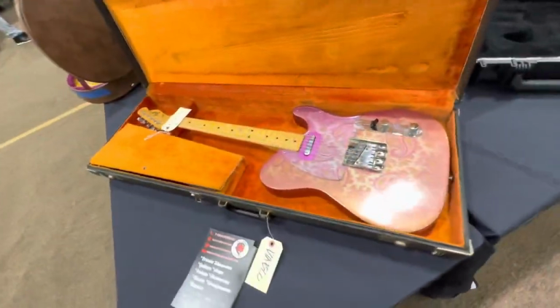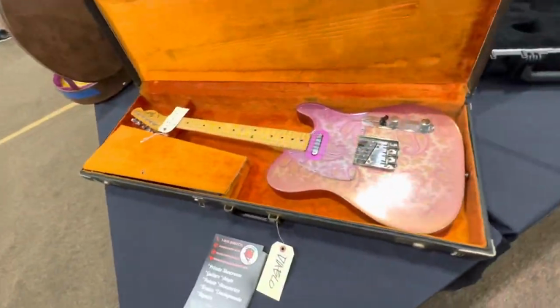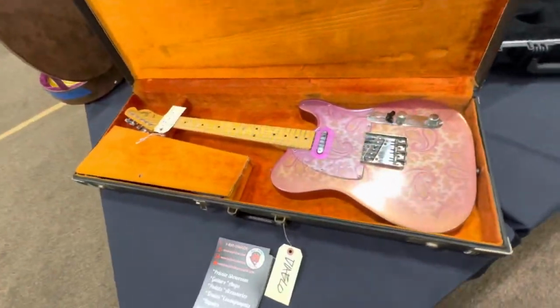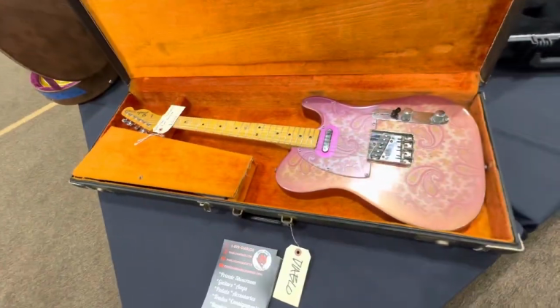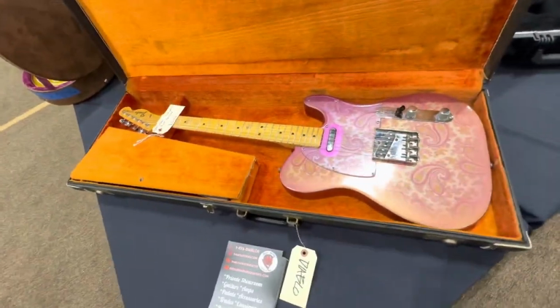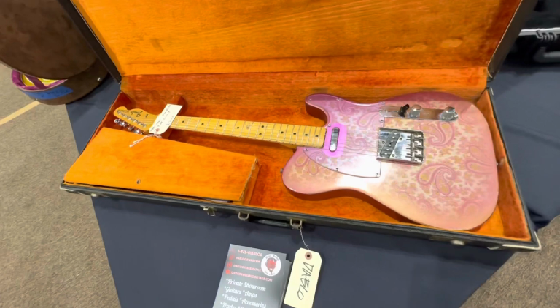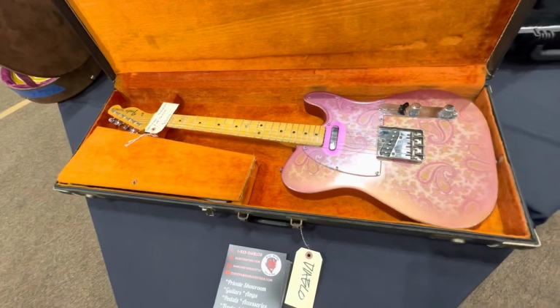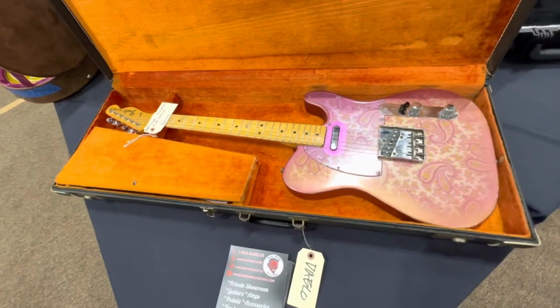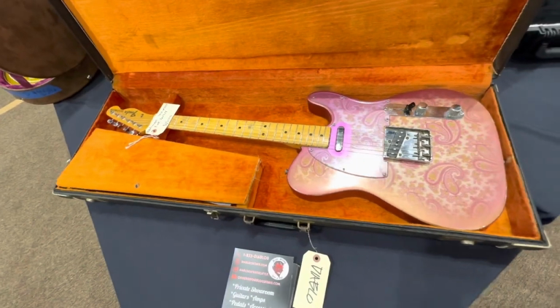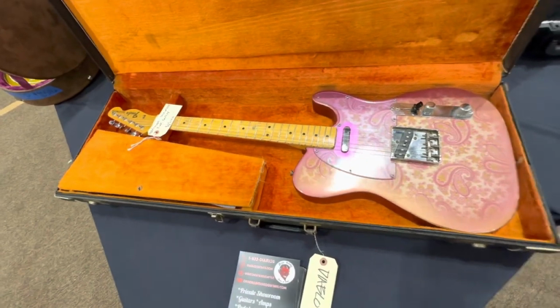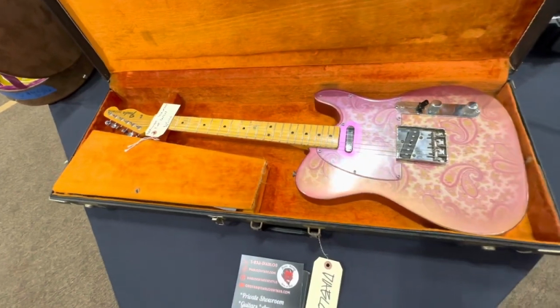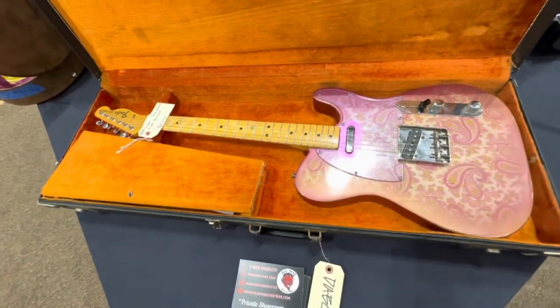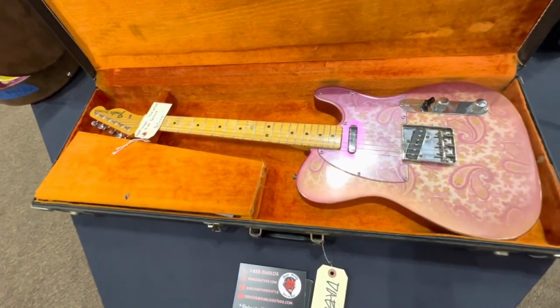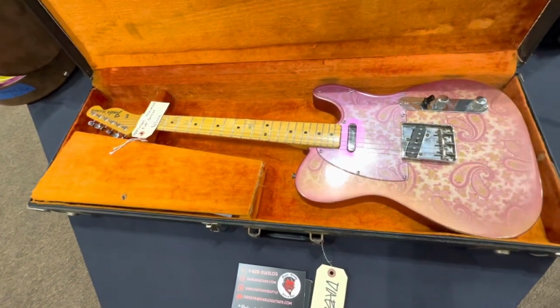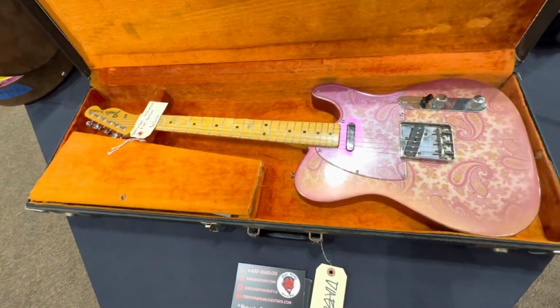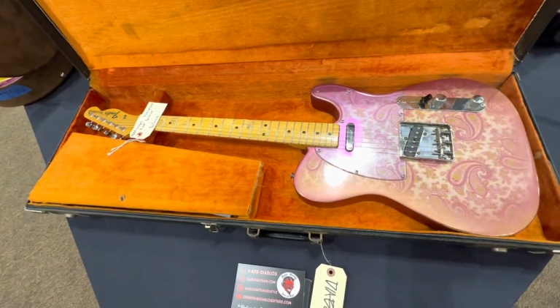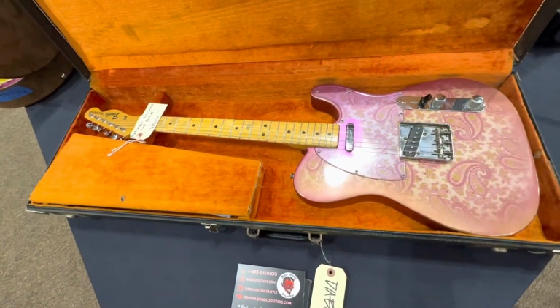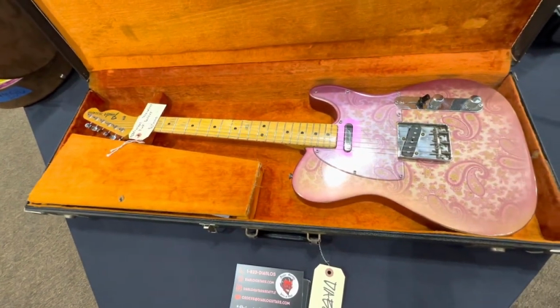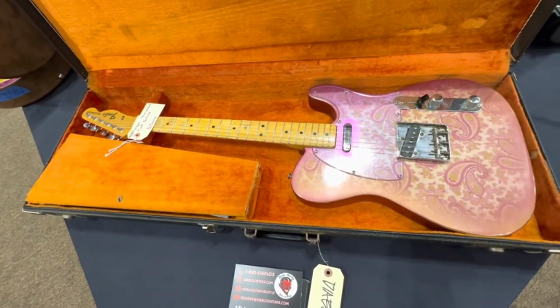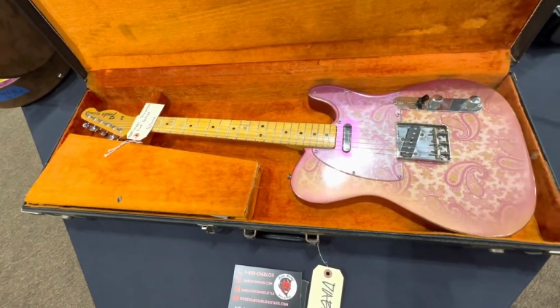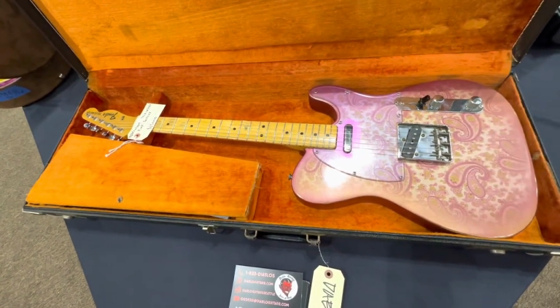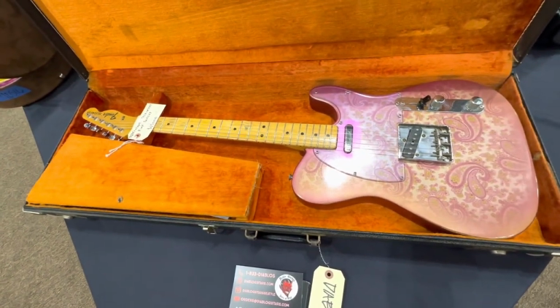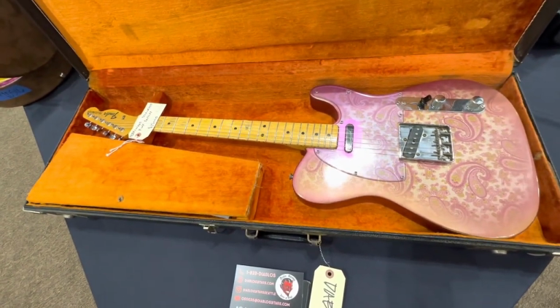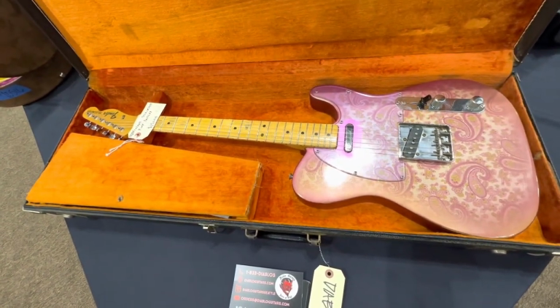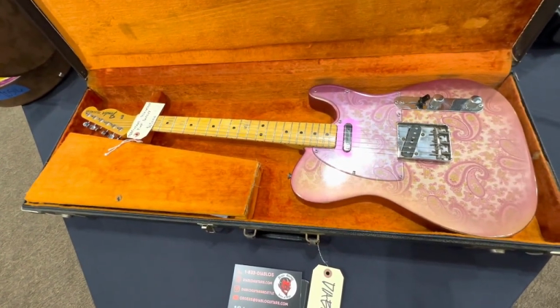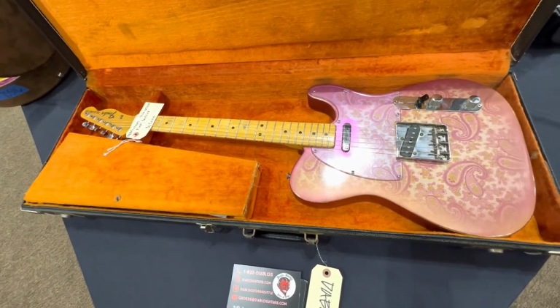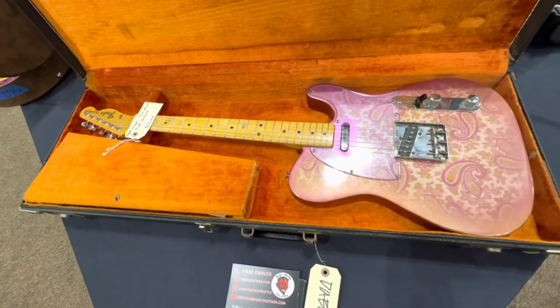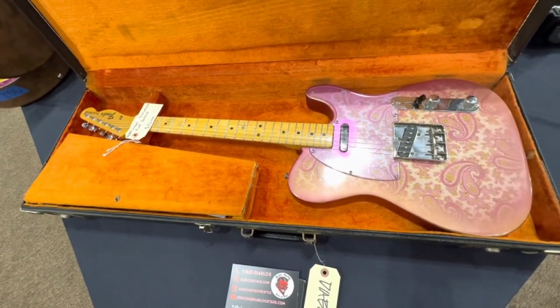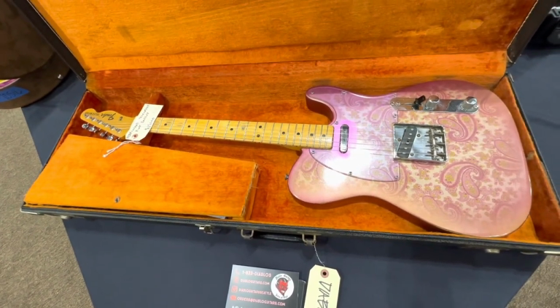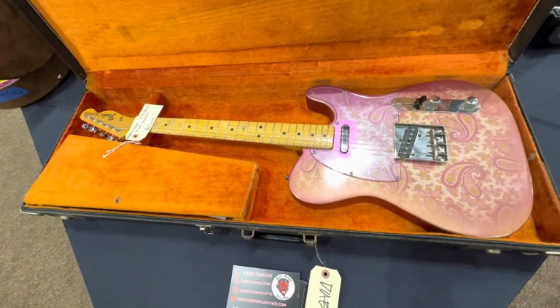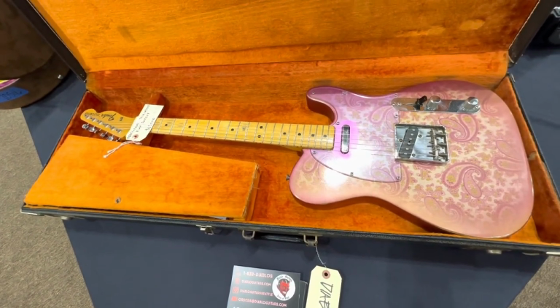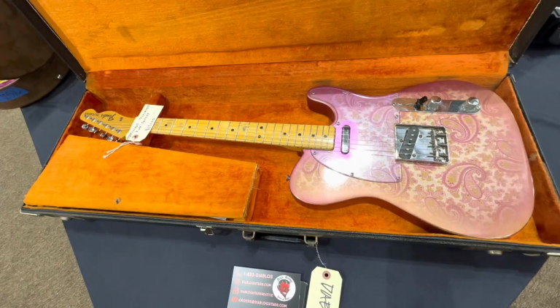The late '60s Paisley Tele looks a little faded, but still a very nice piece.